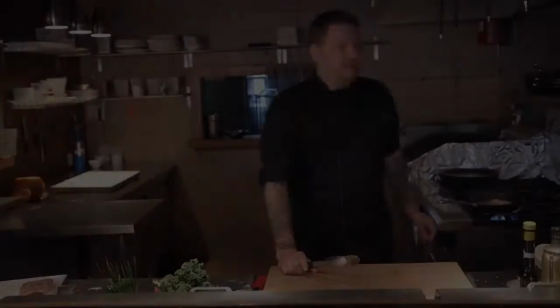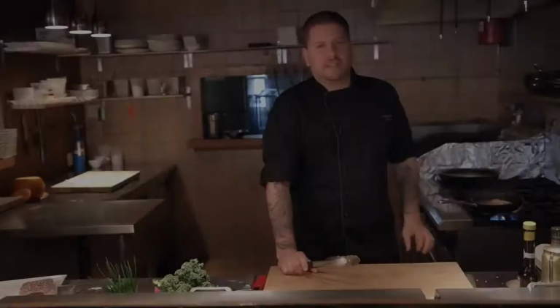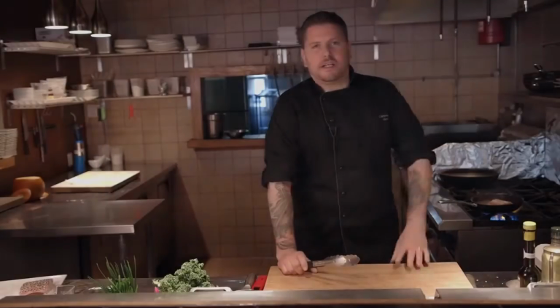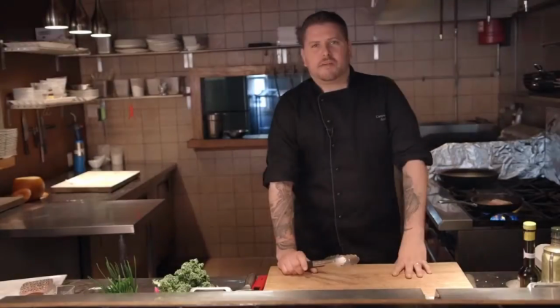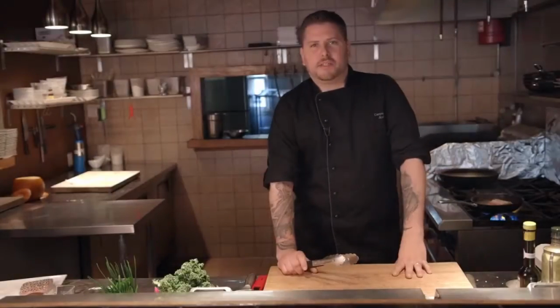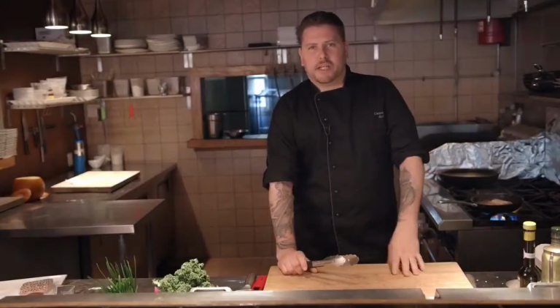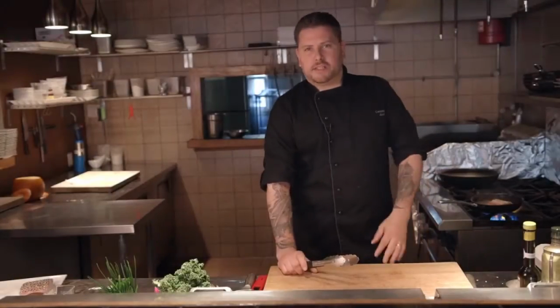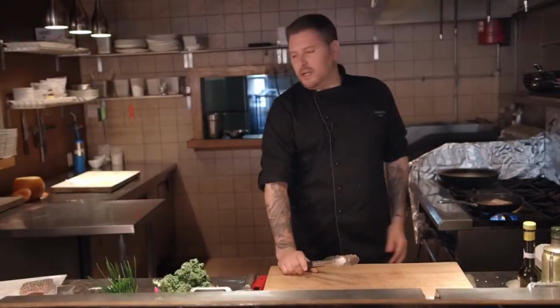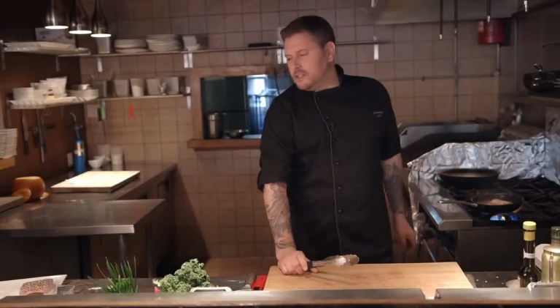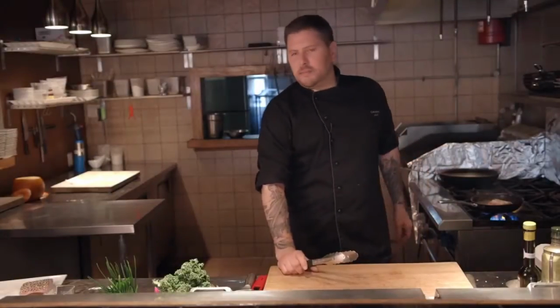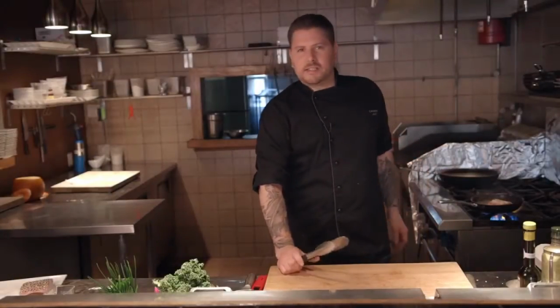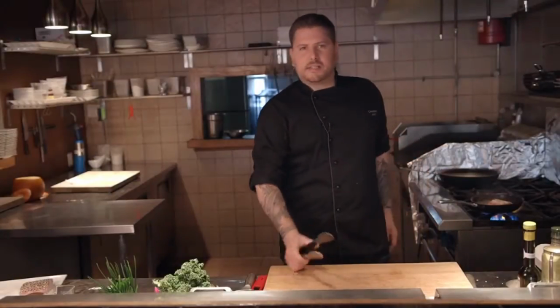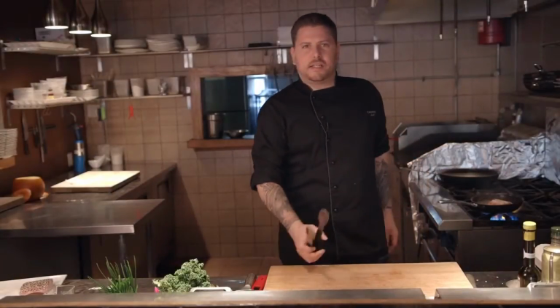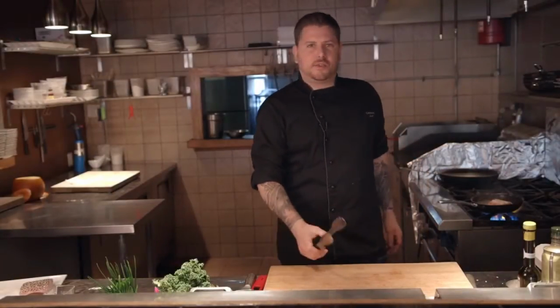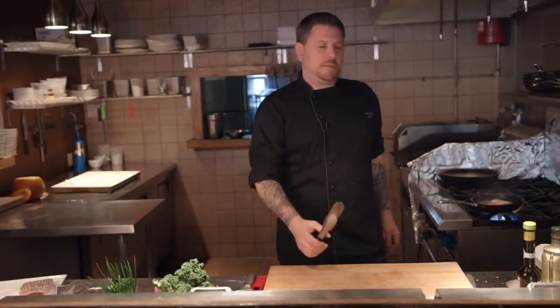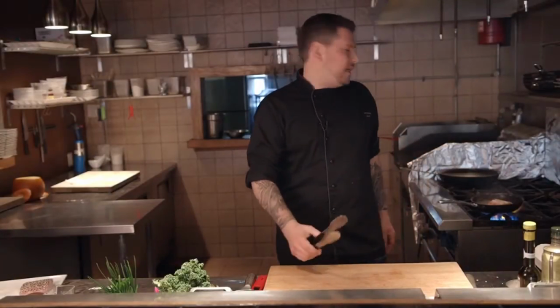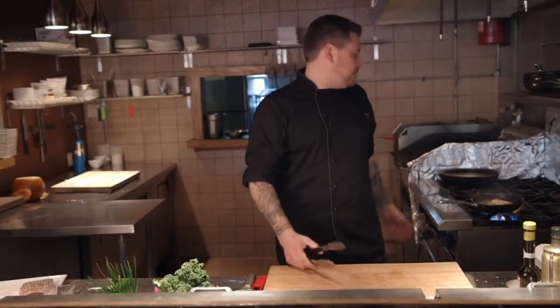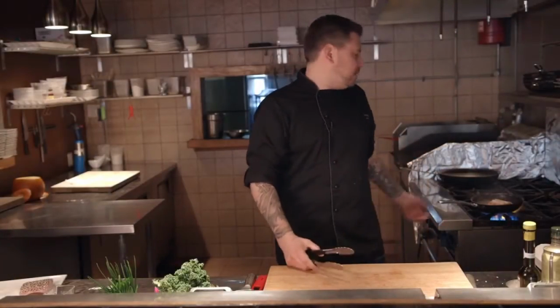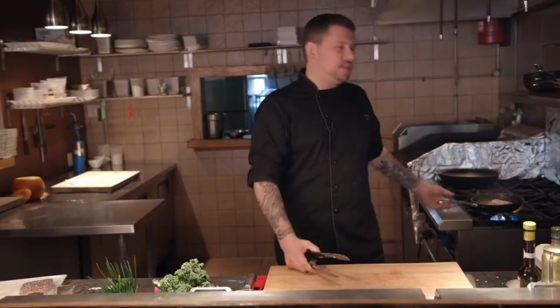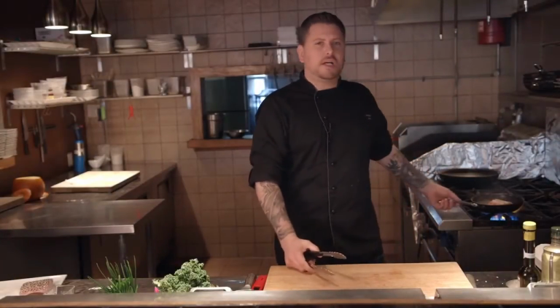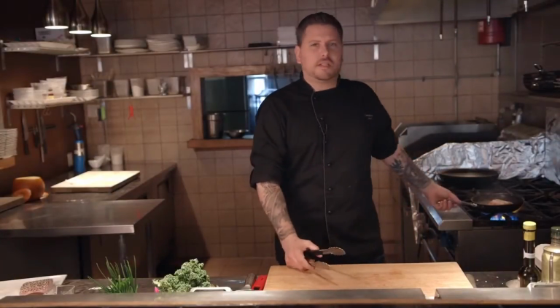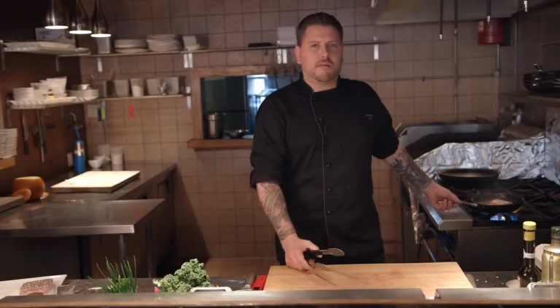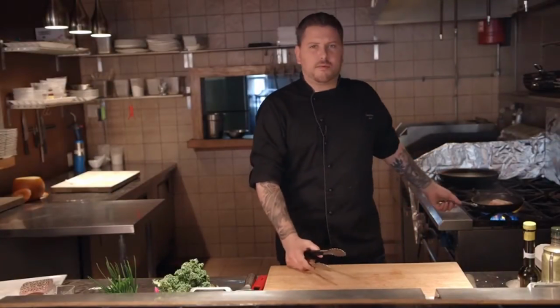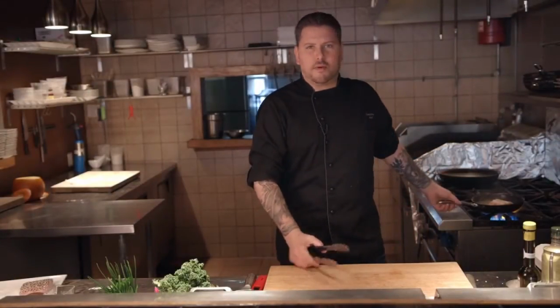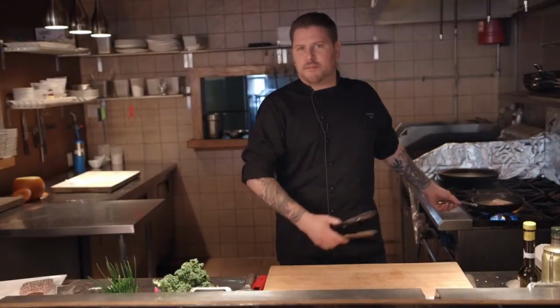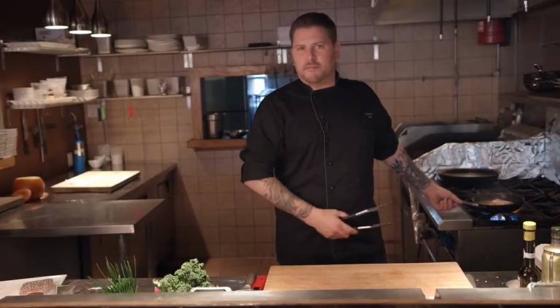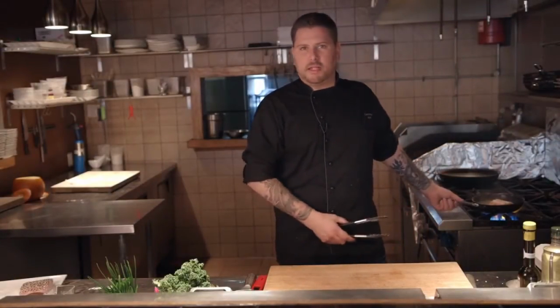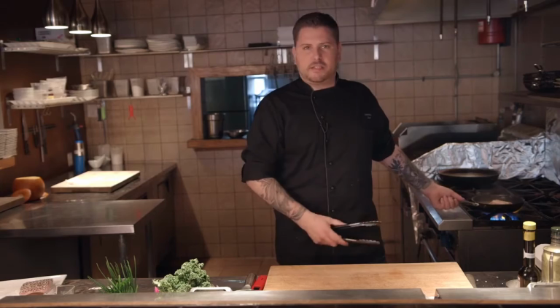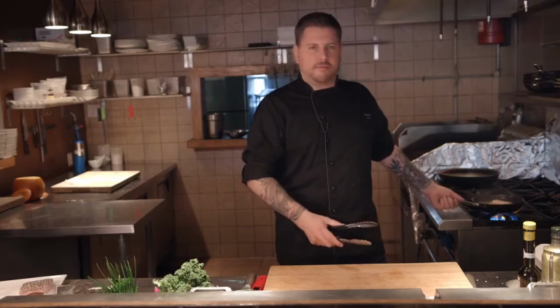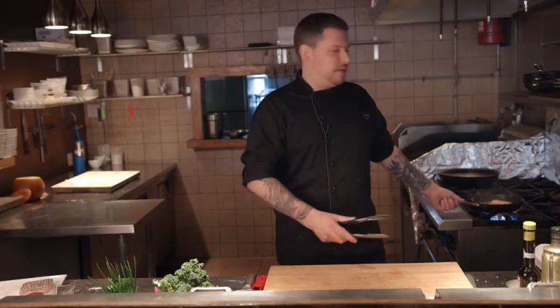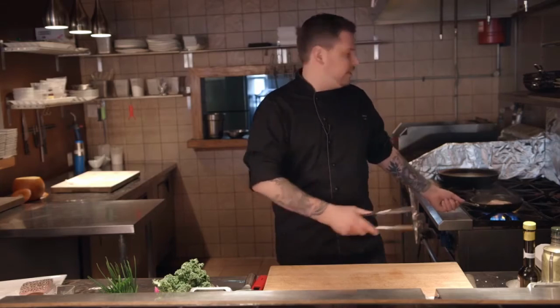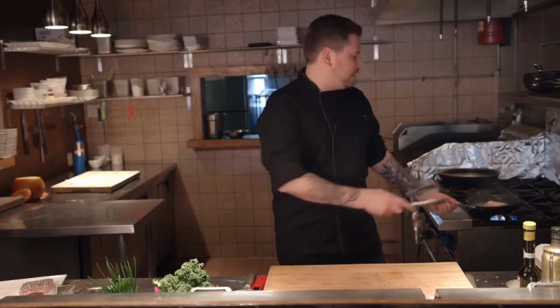Now that our sea bass has a nice crispy texture, we're going to toss it in the oven for about five minutes at 400 degrees.